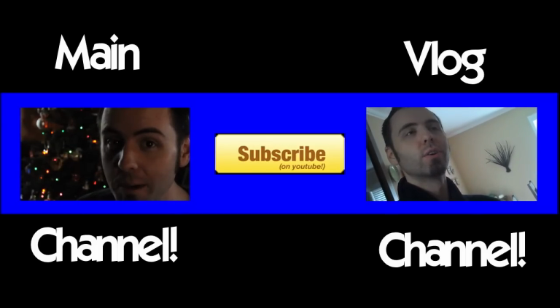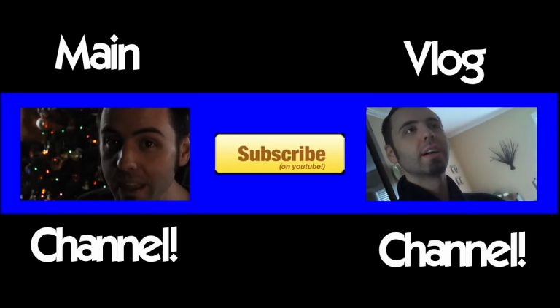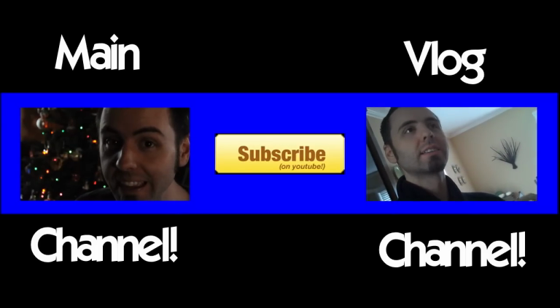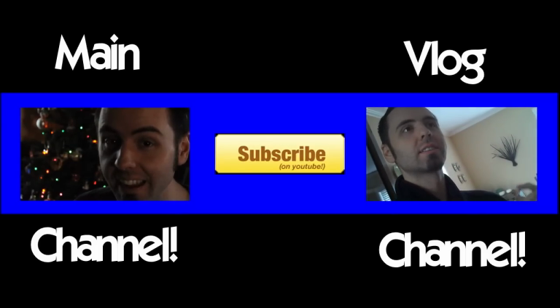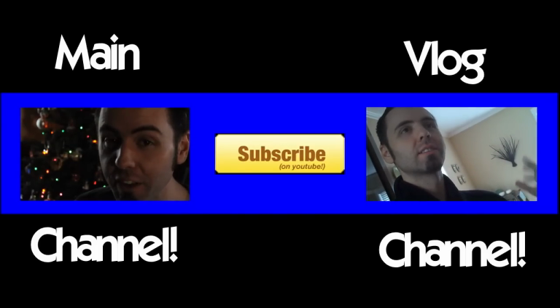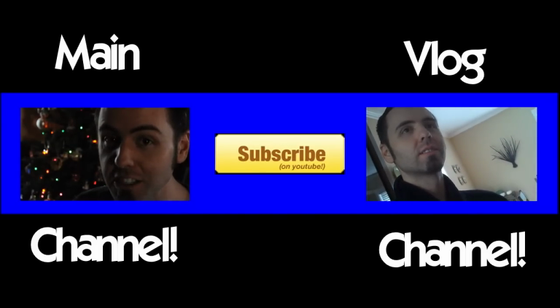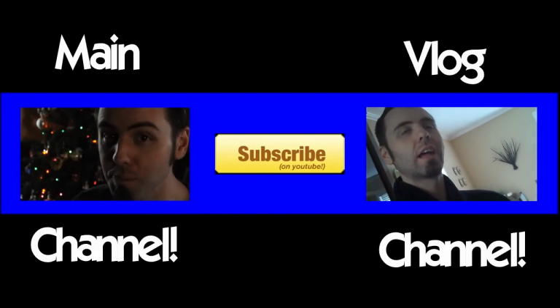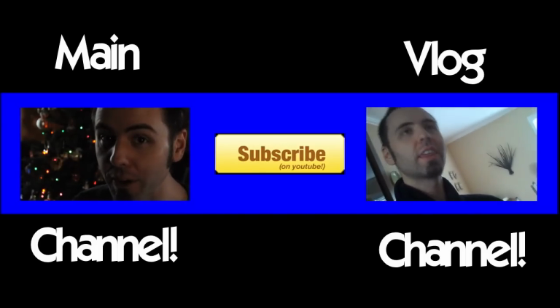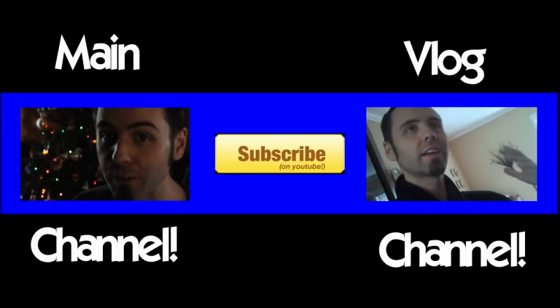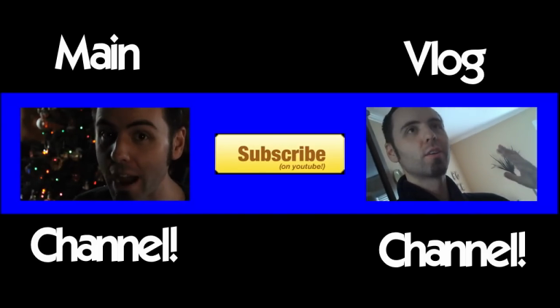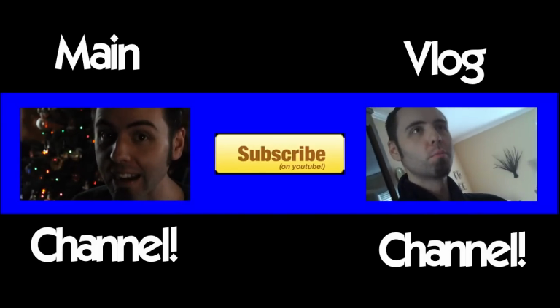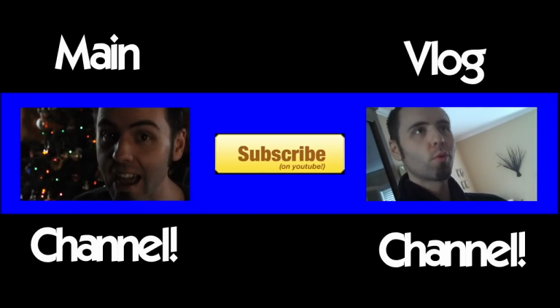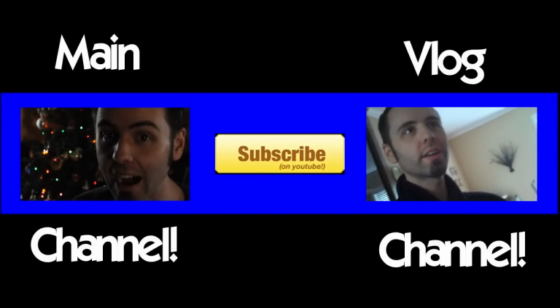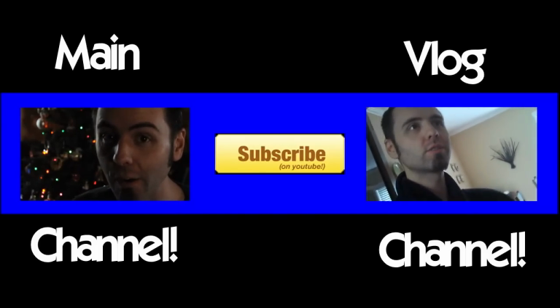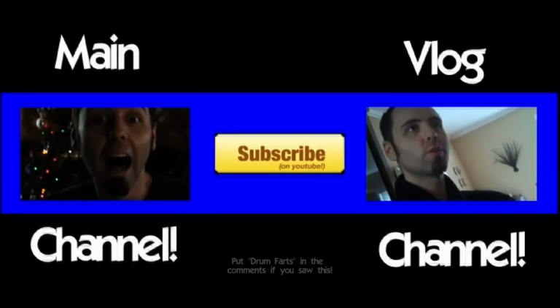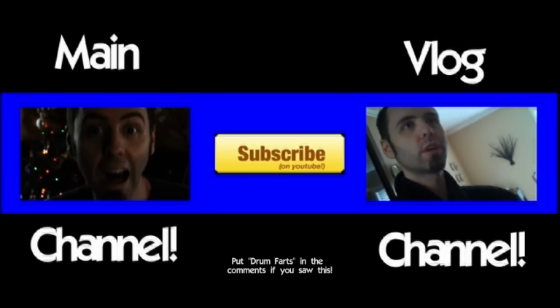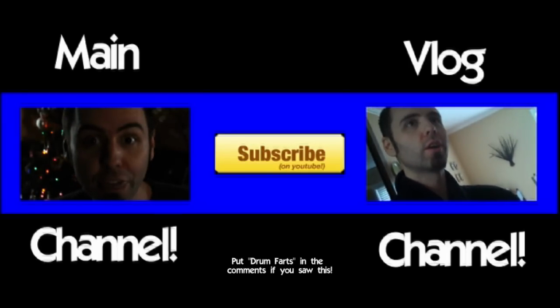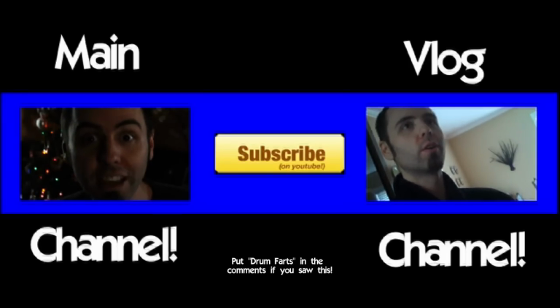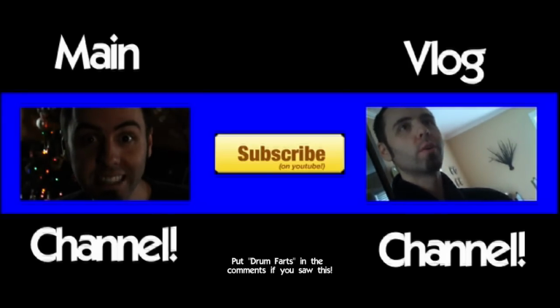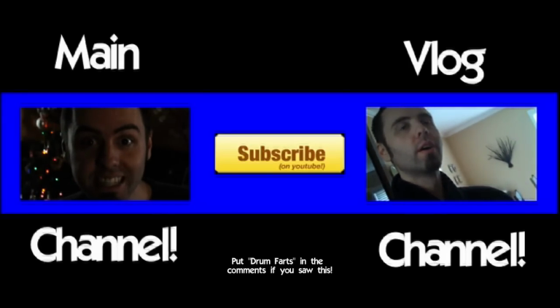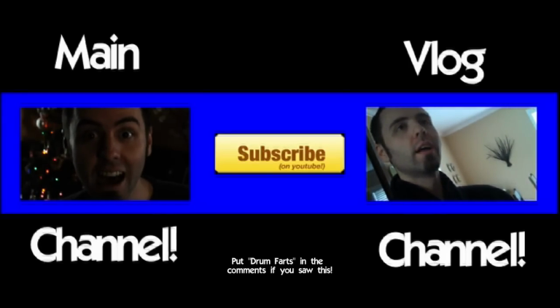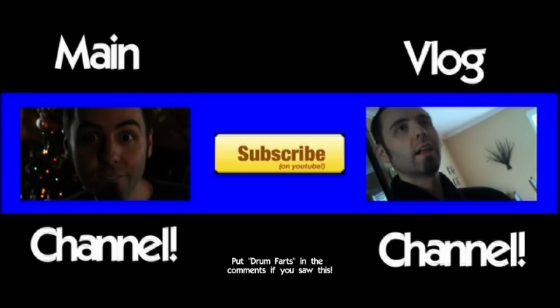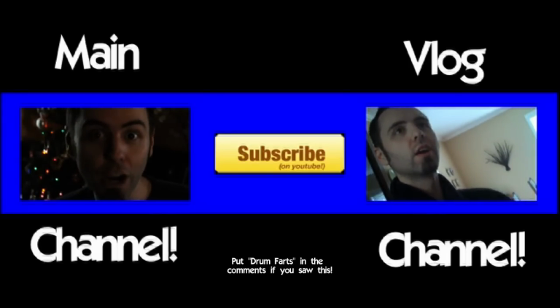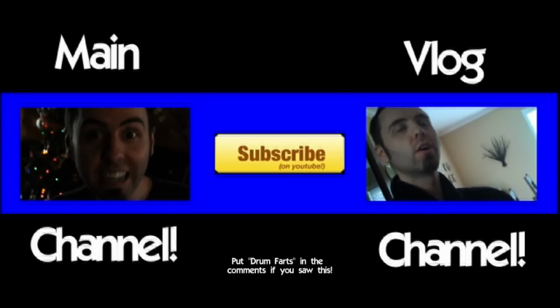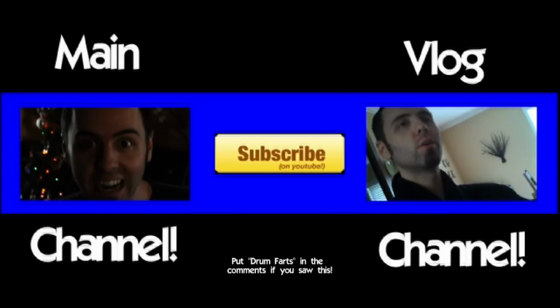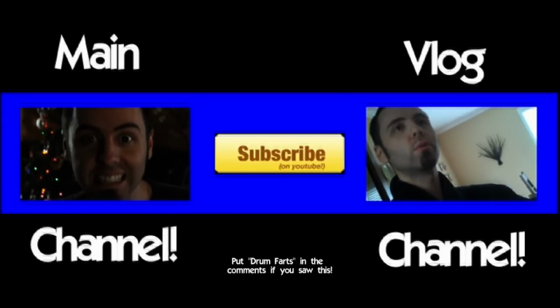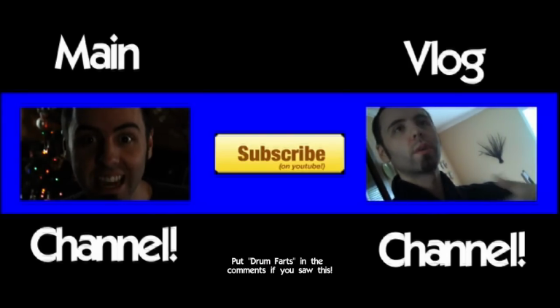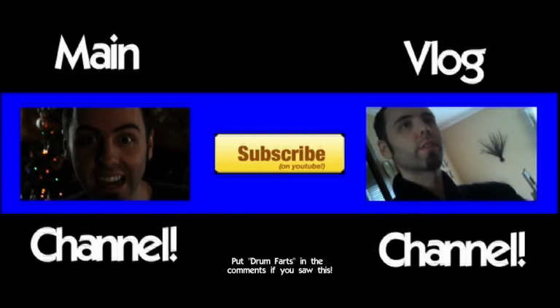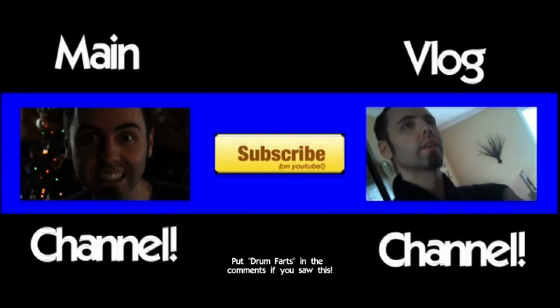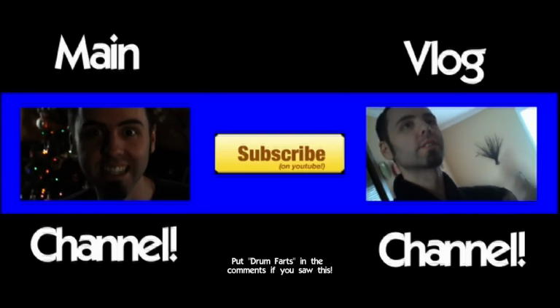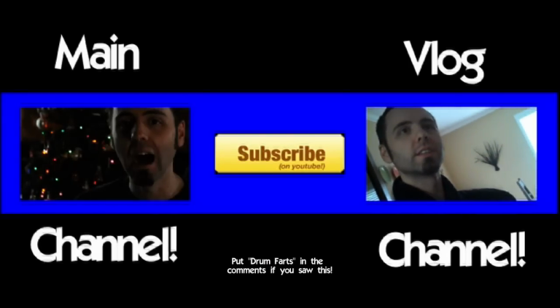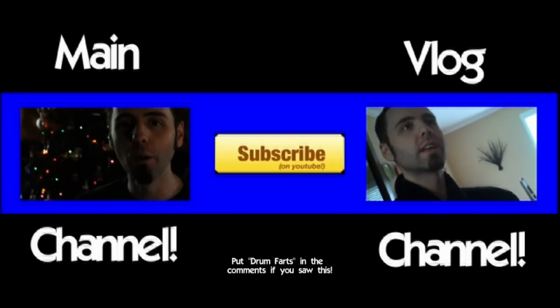Or you can be really awesome and just click that big yellow subscribe button.